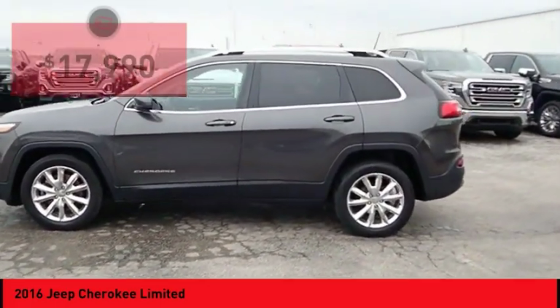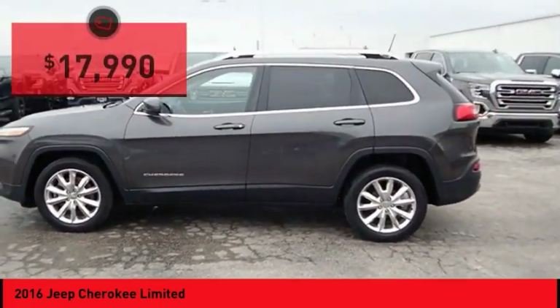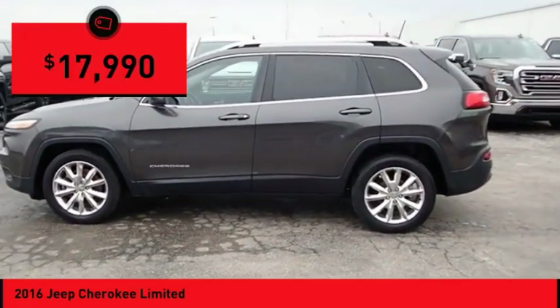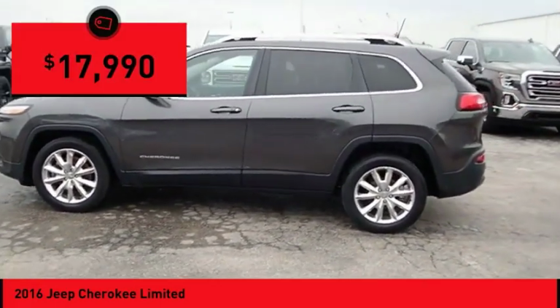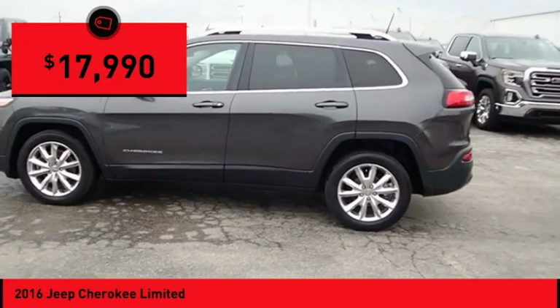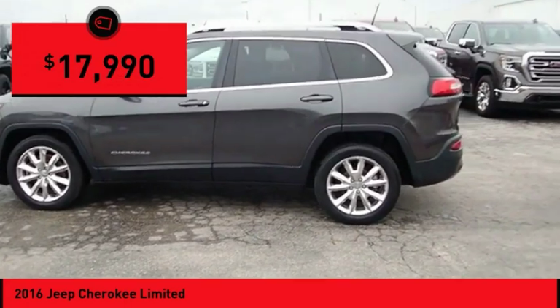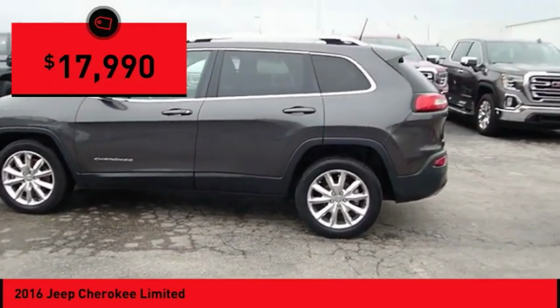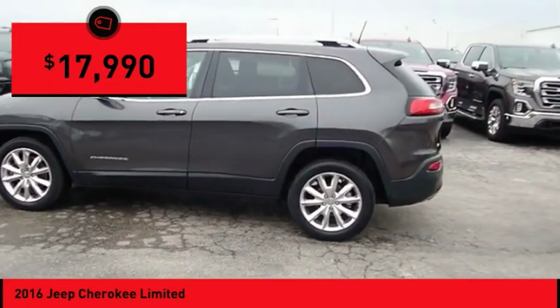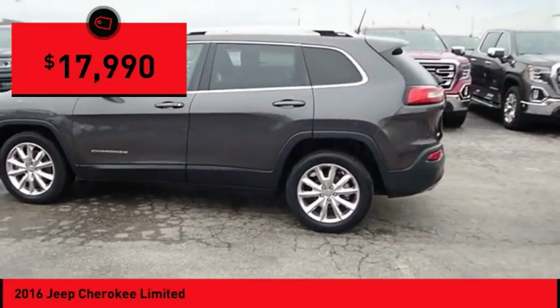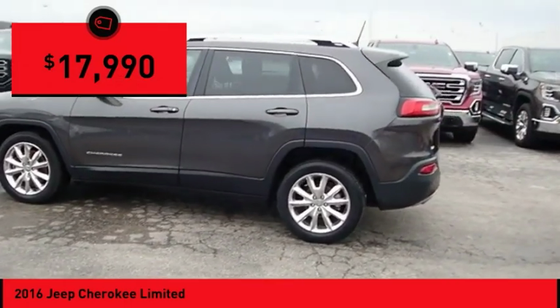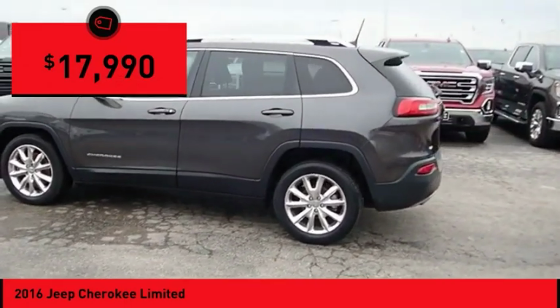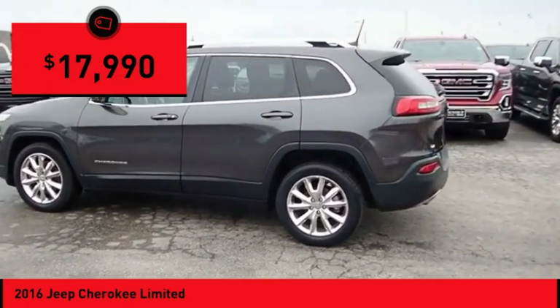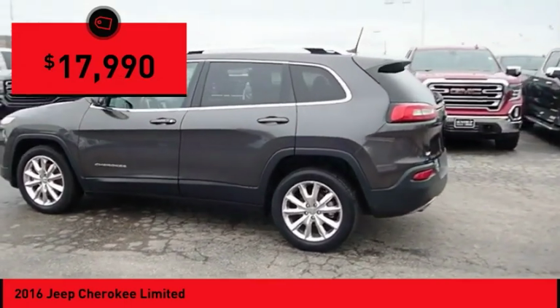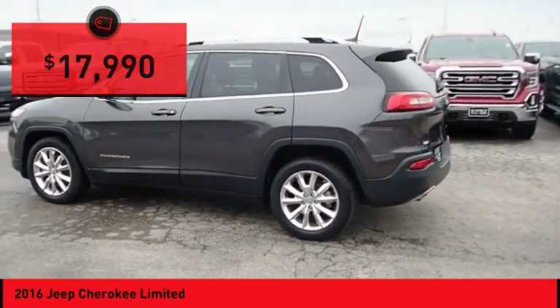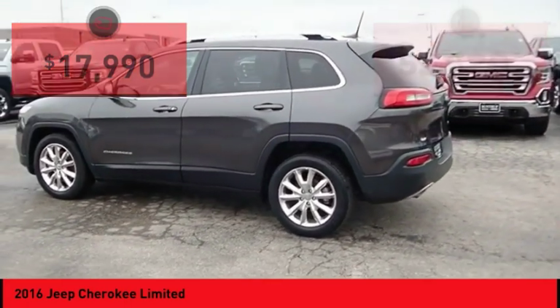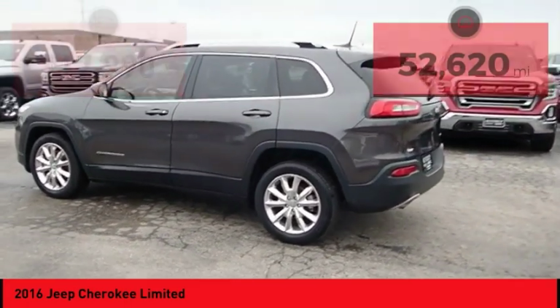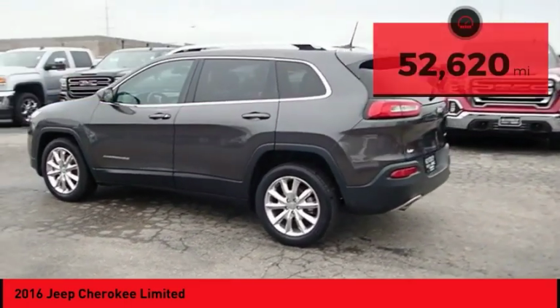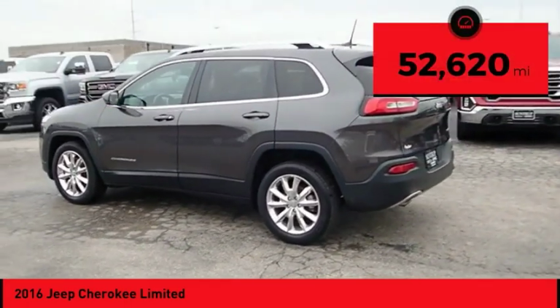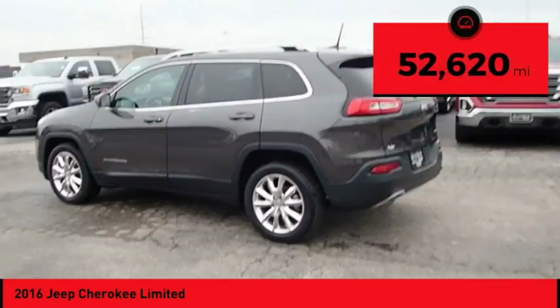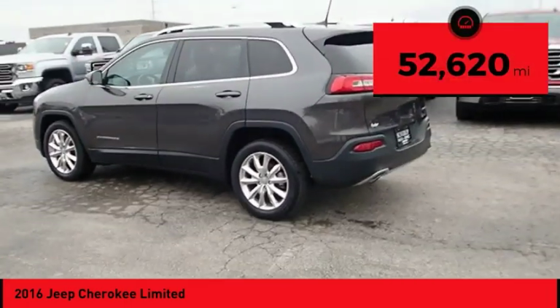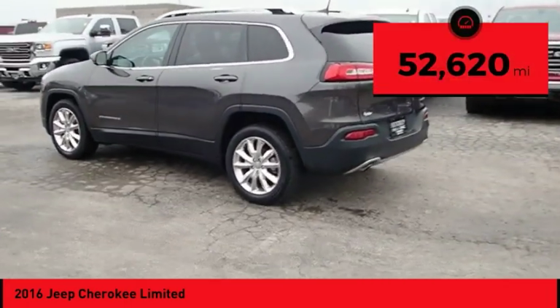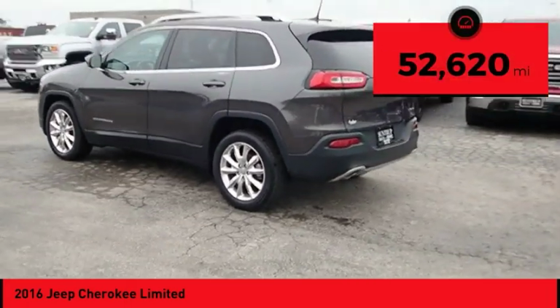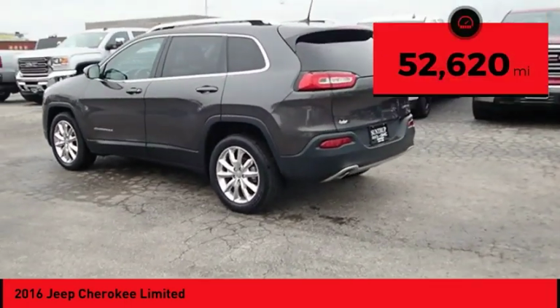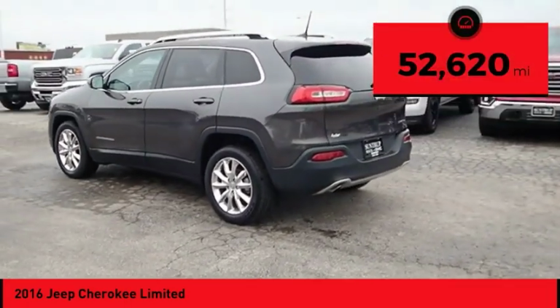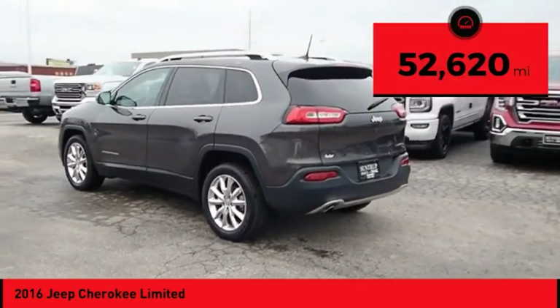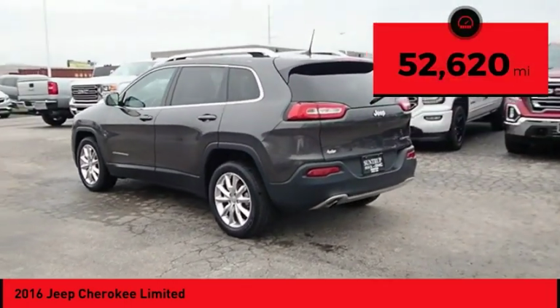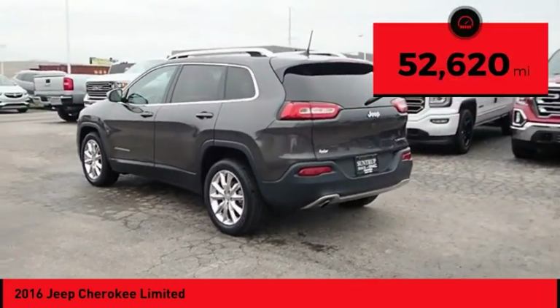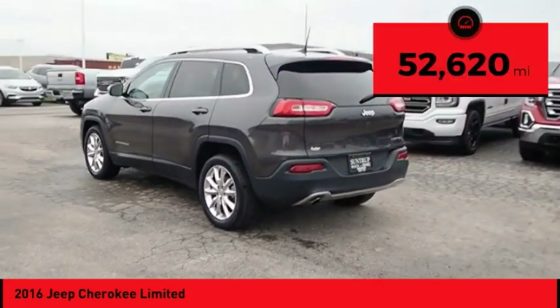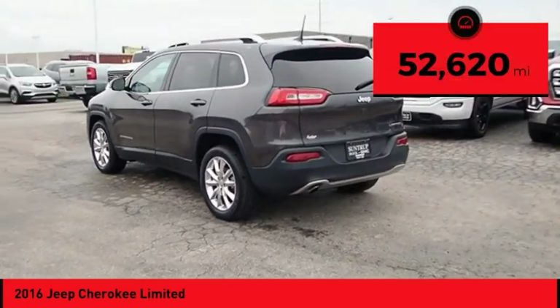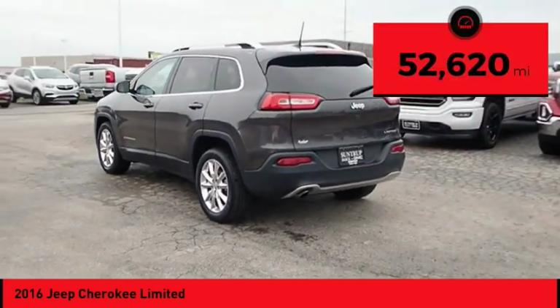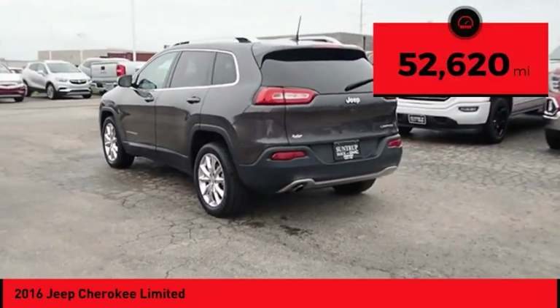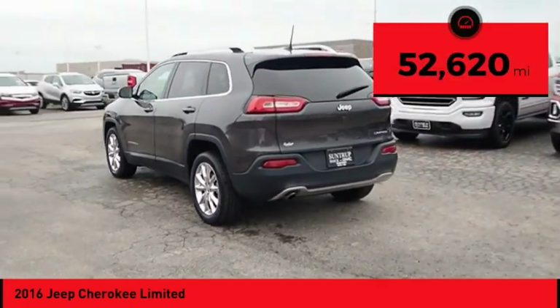It is priced below $20,000 and has less than 55,000 miles.